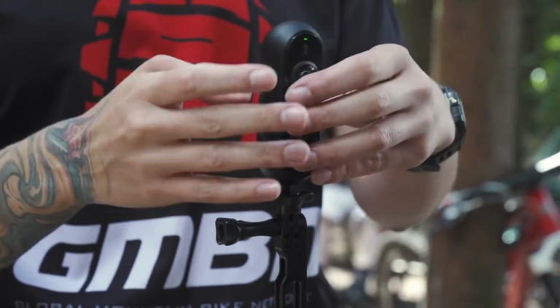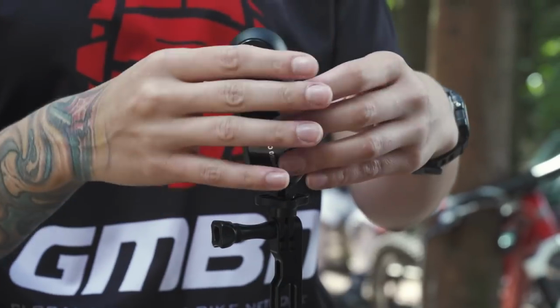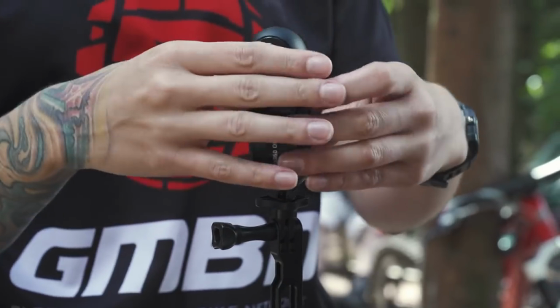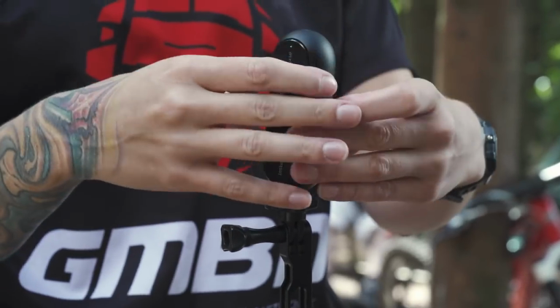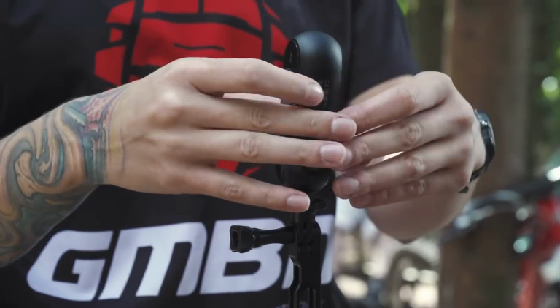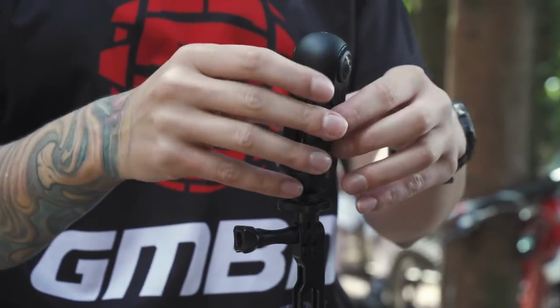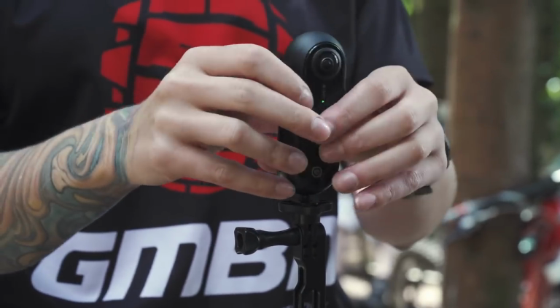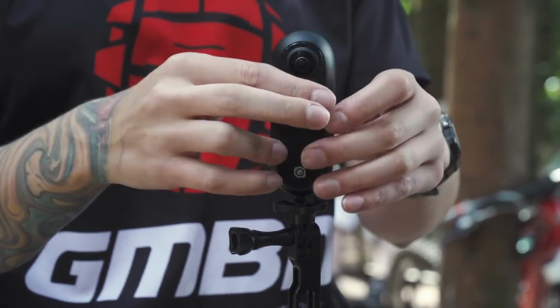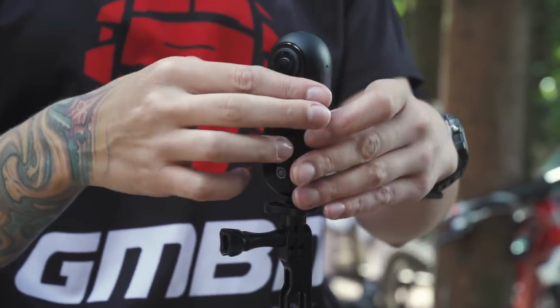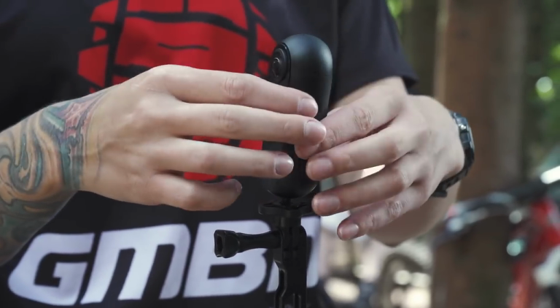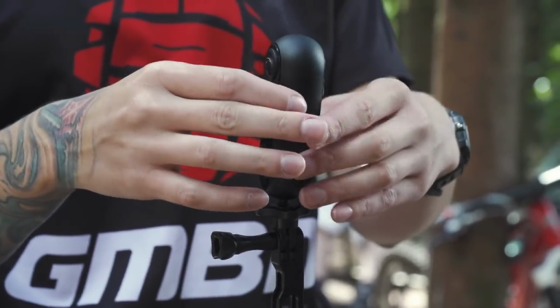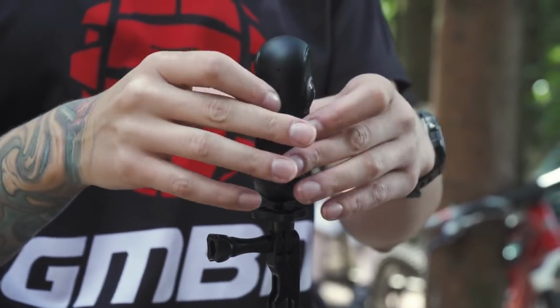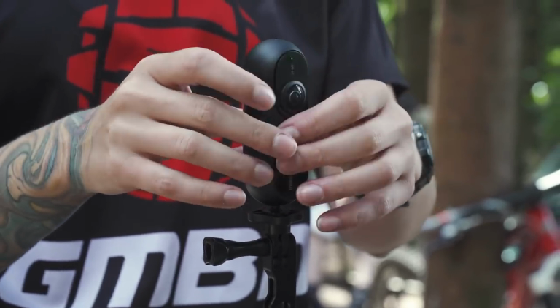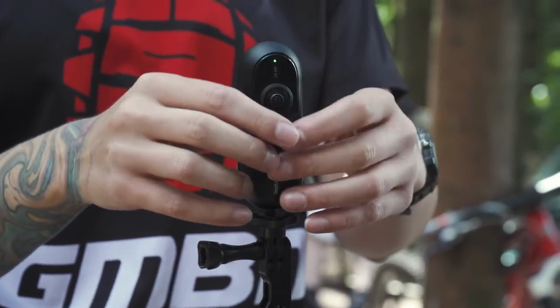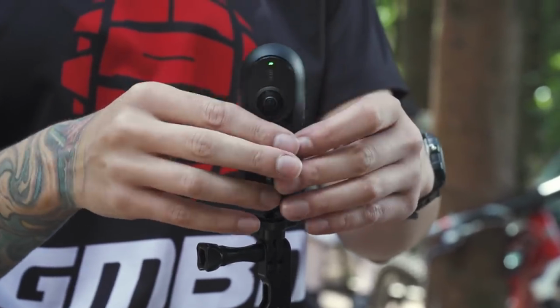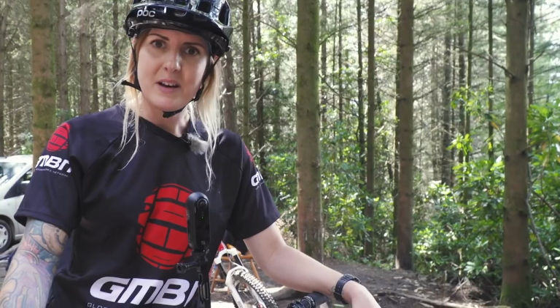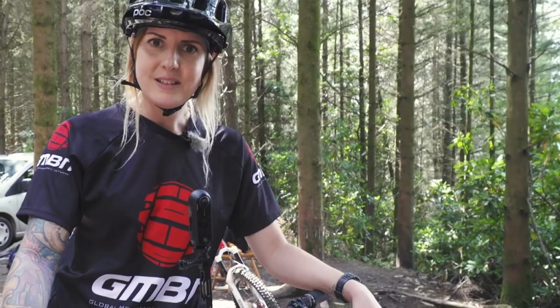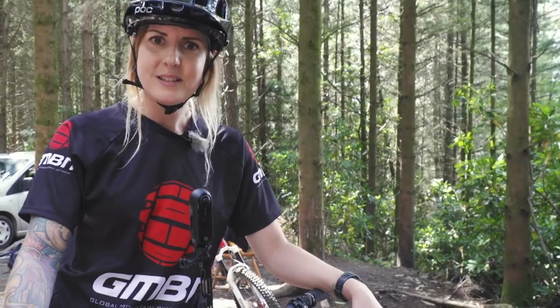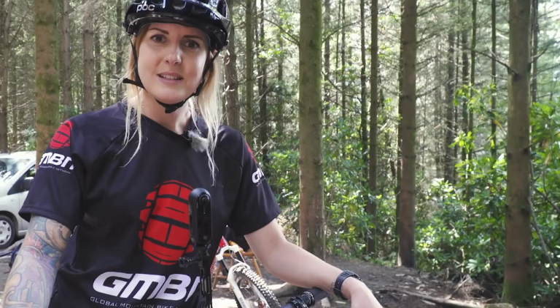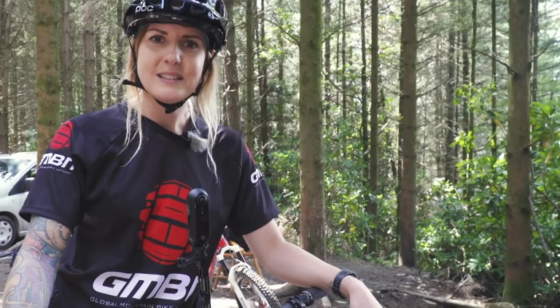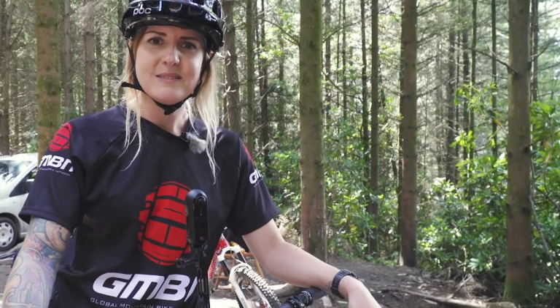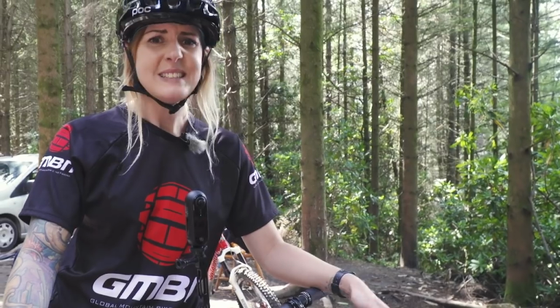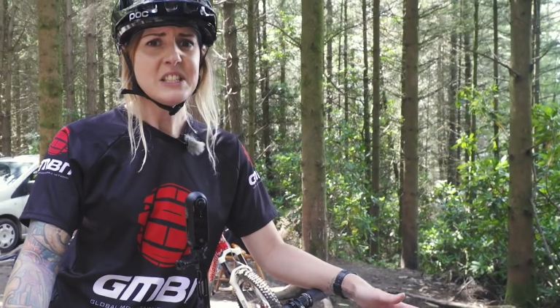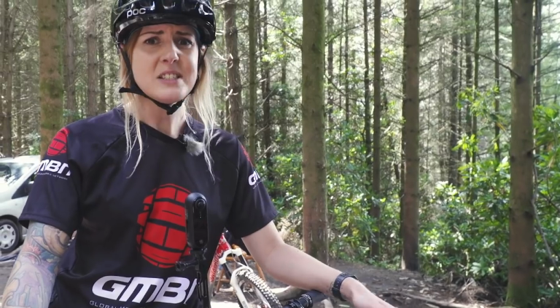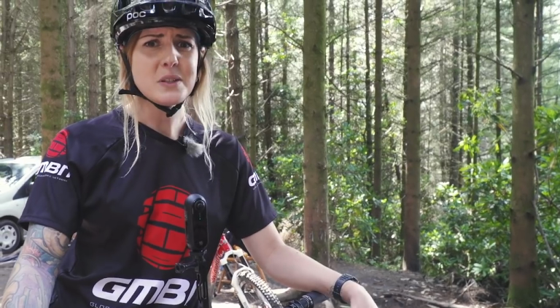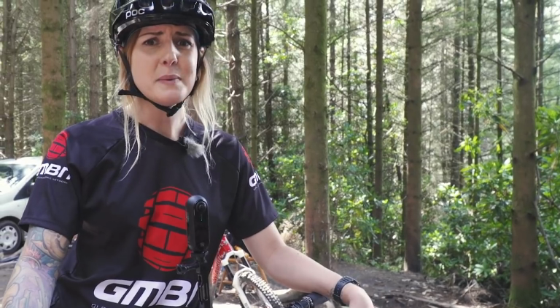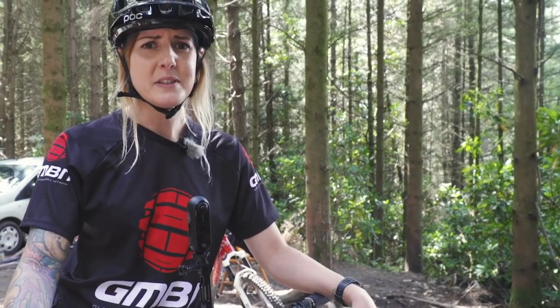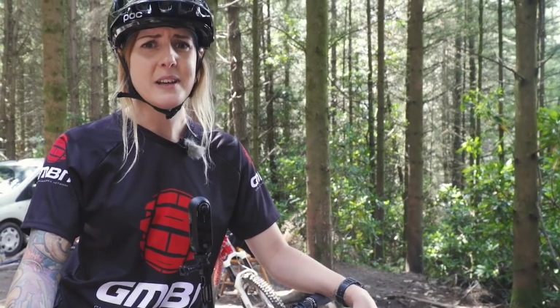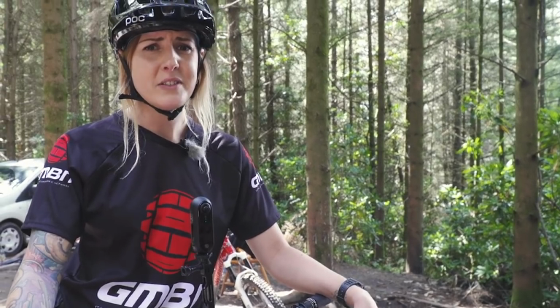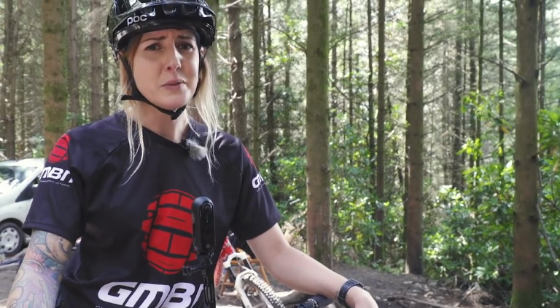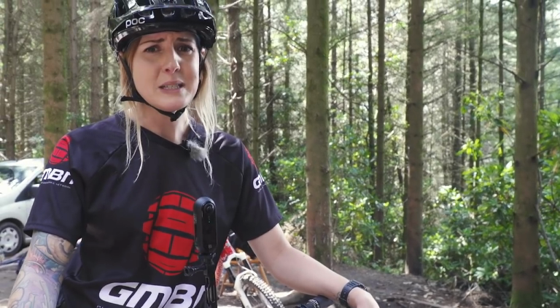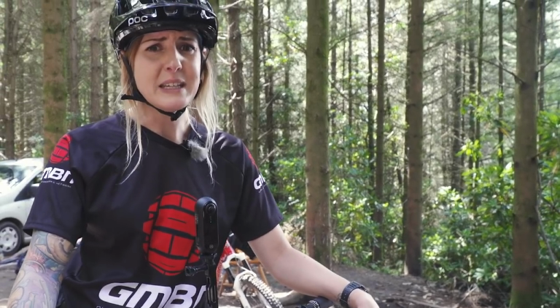So I'm going to head down the trails with the camera on my bars — let's just hope I don't have an OTB.